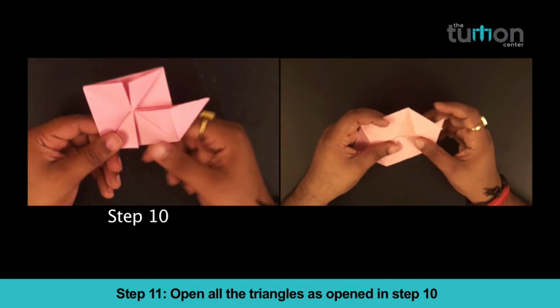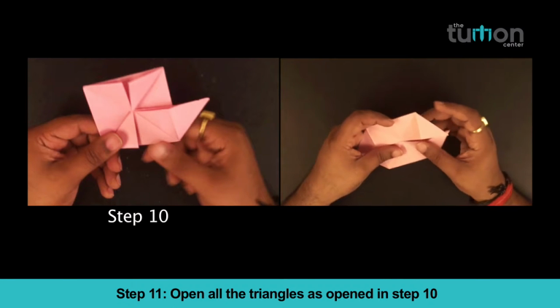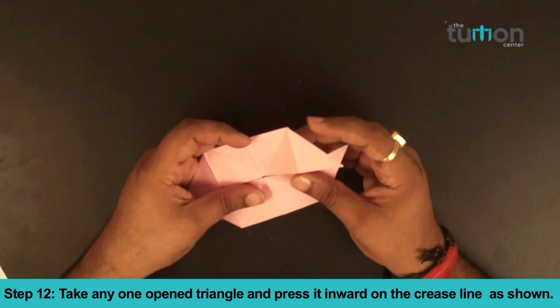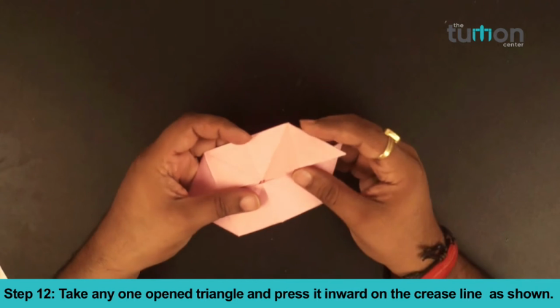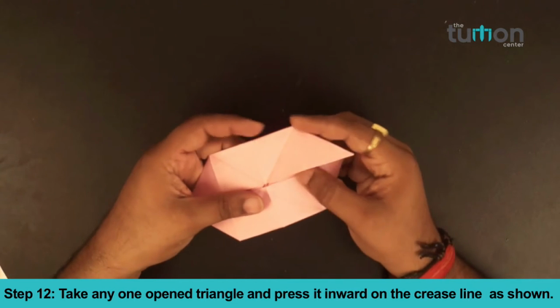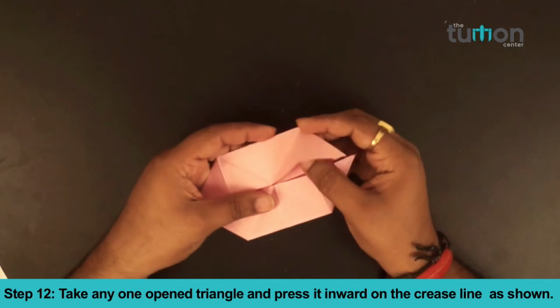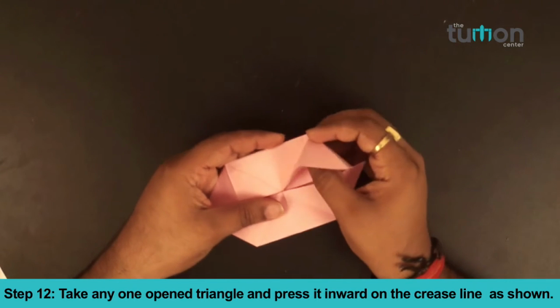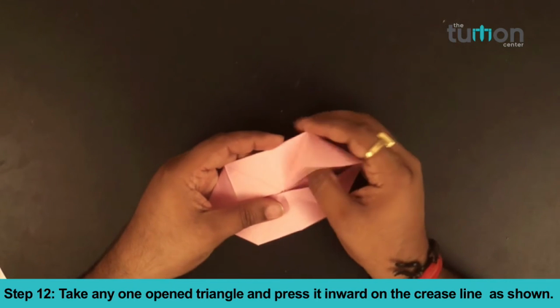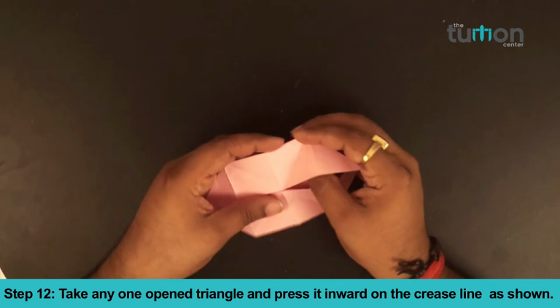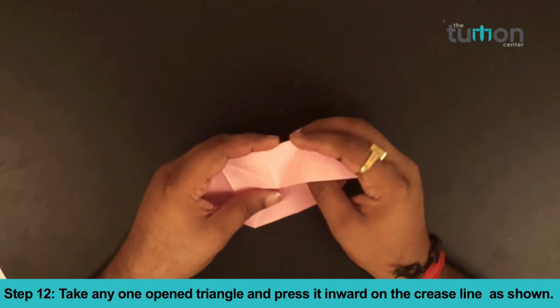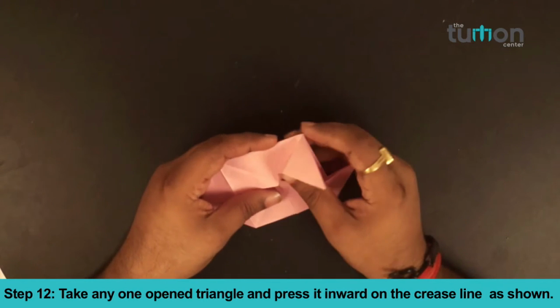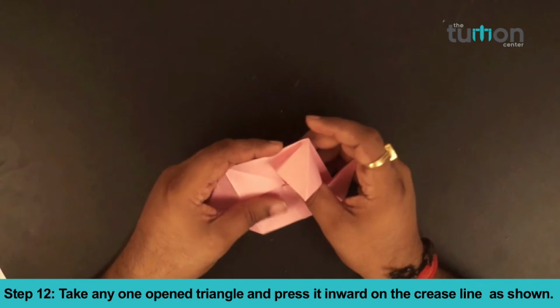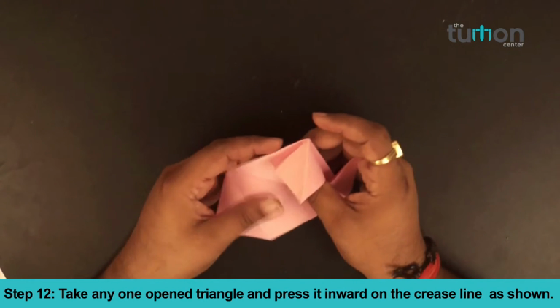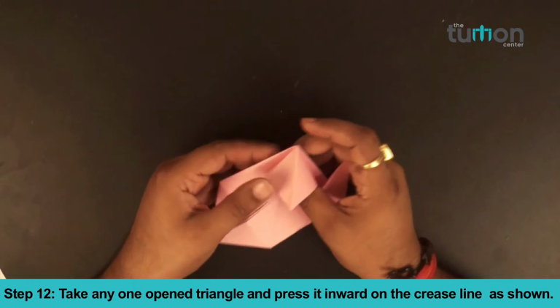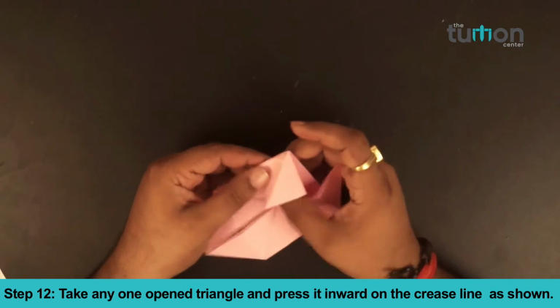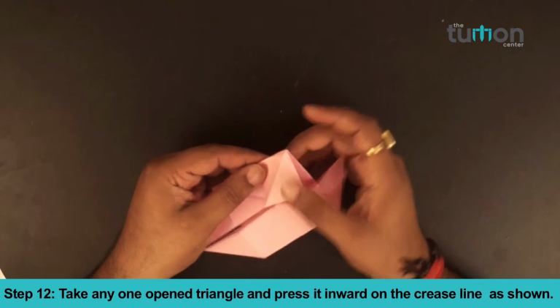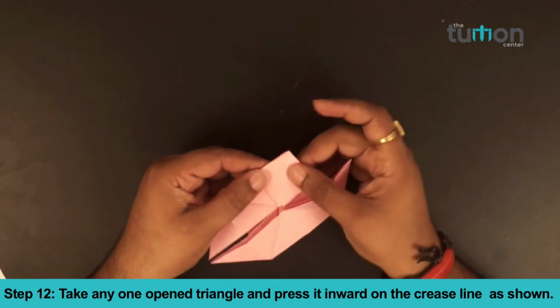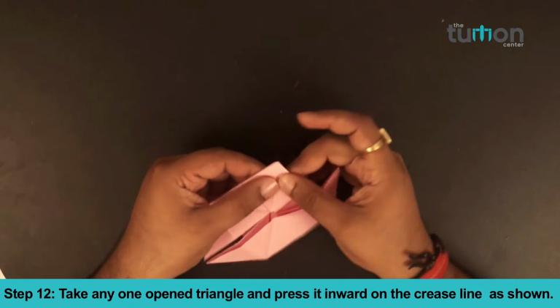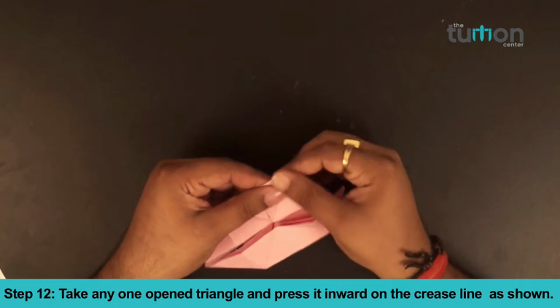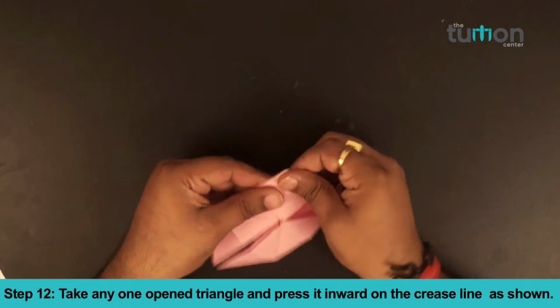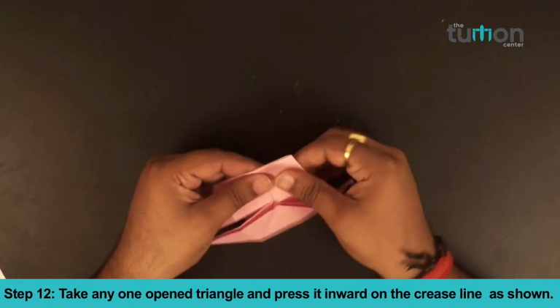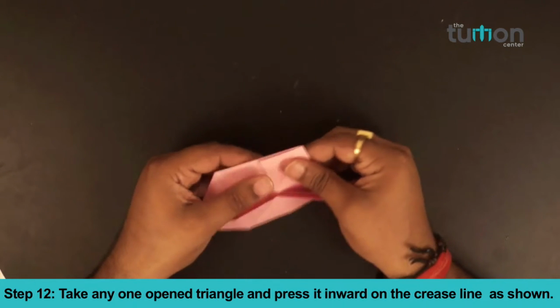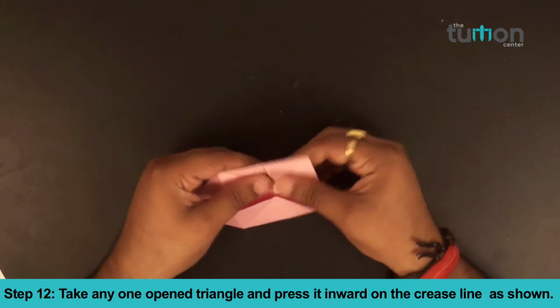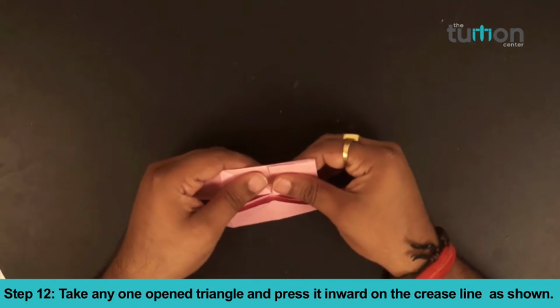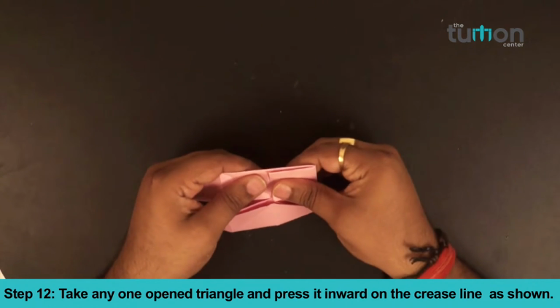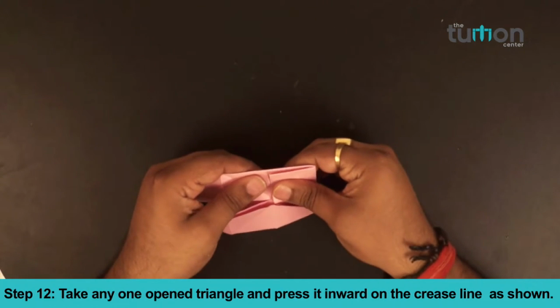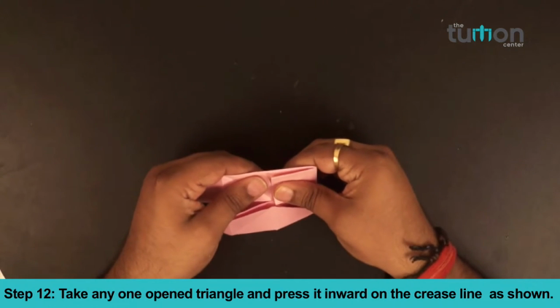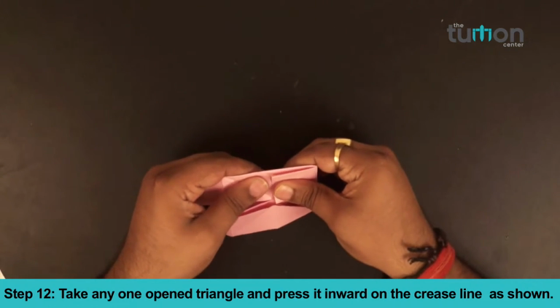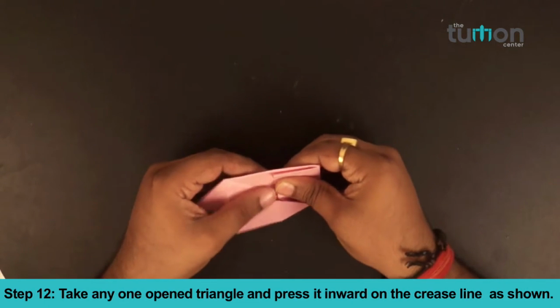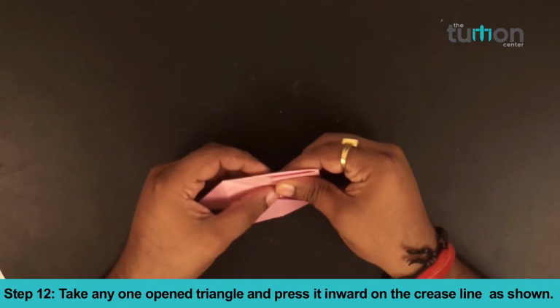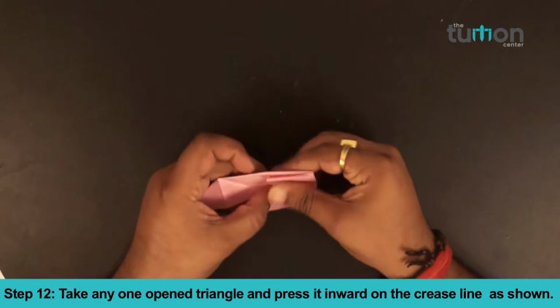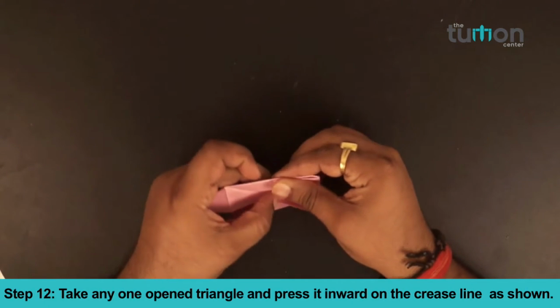Step 12. Take any one open triangle and press it inward on the crease line as shown.